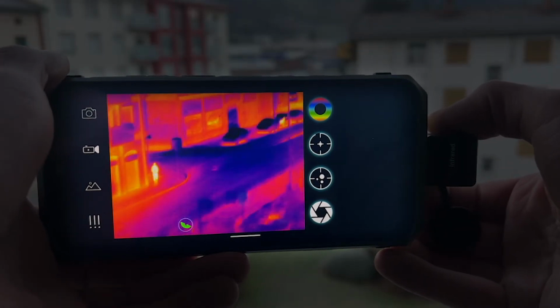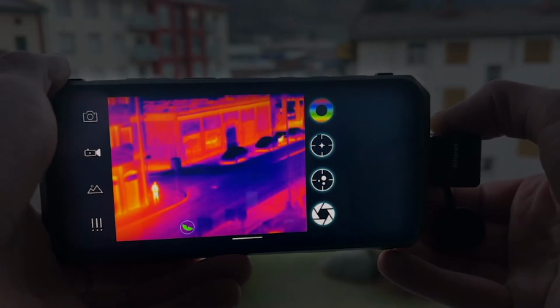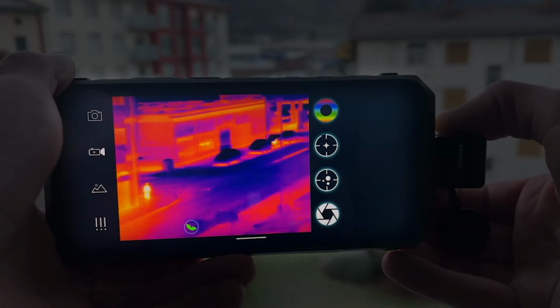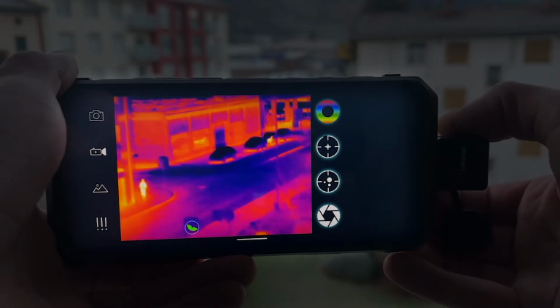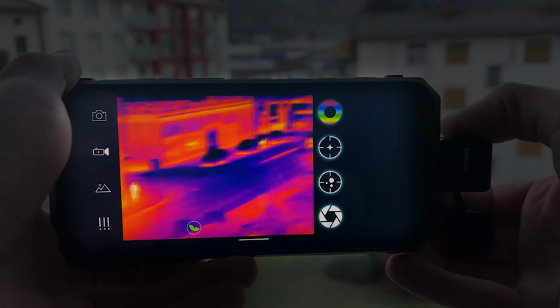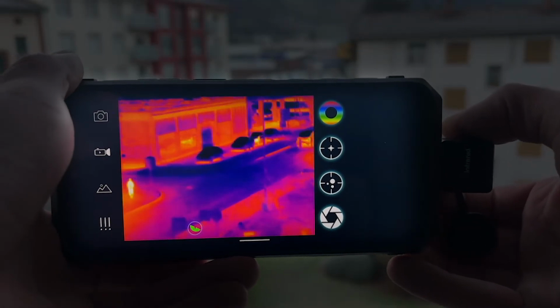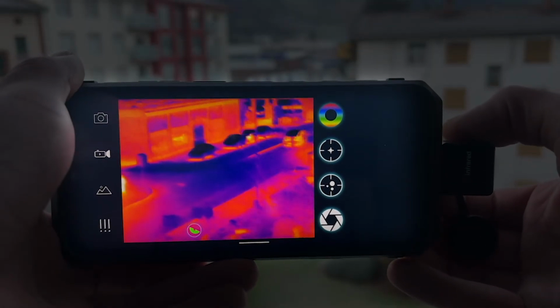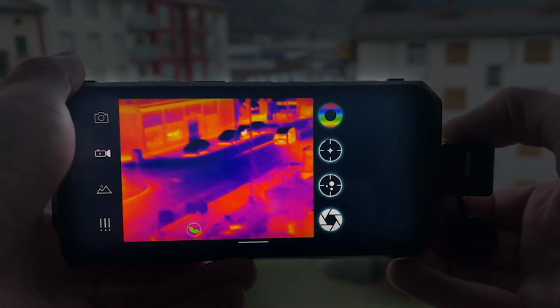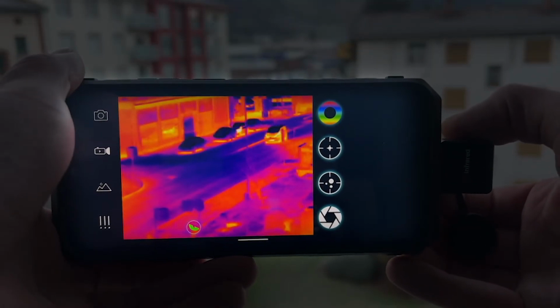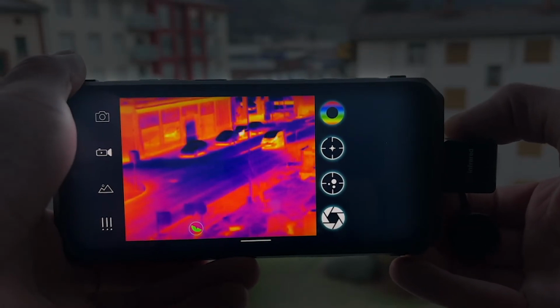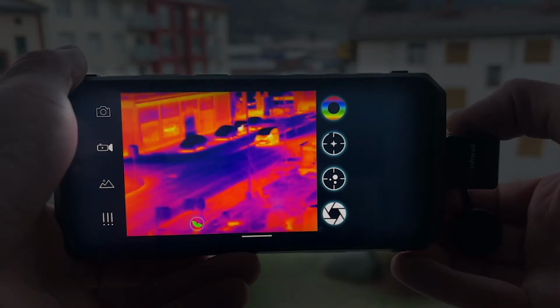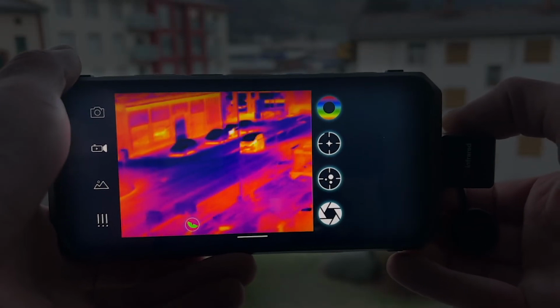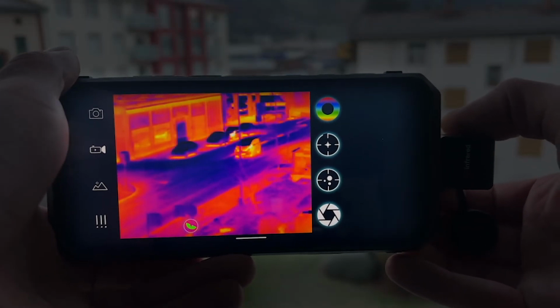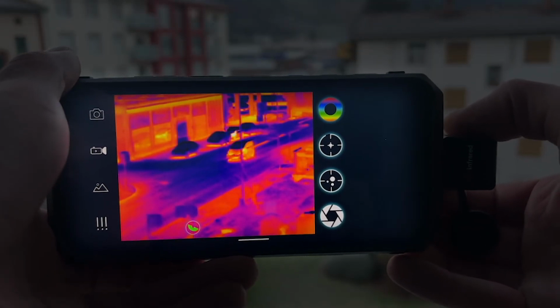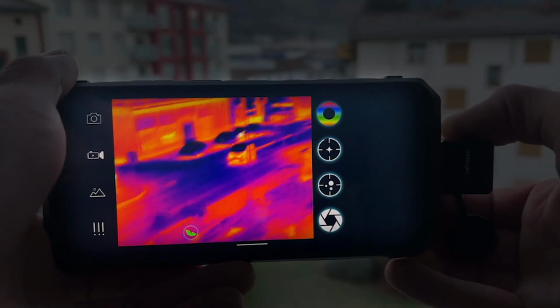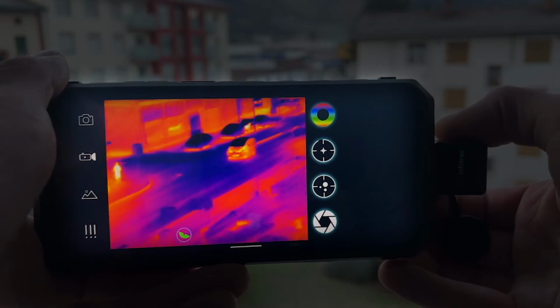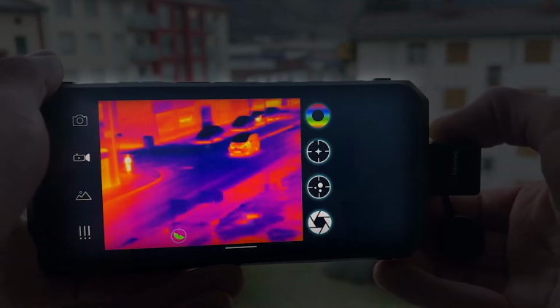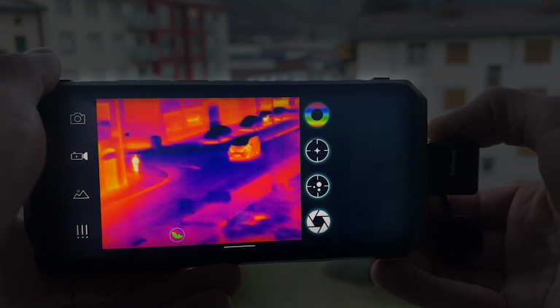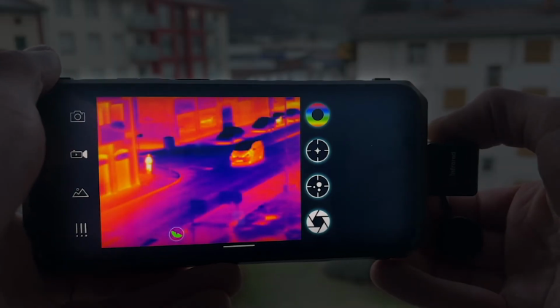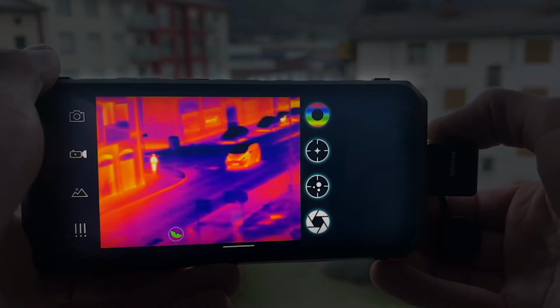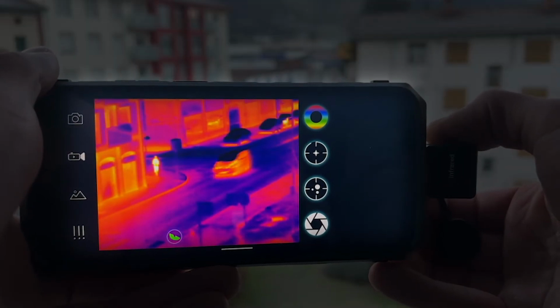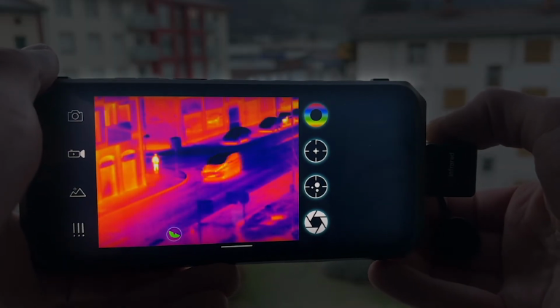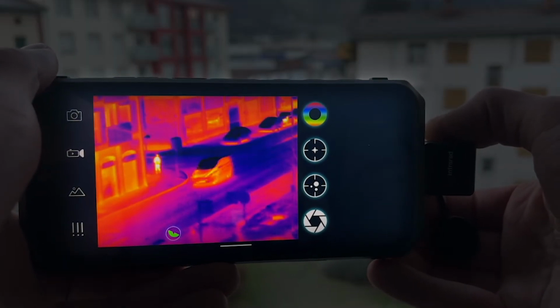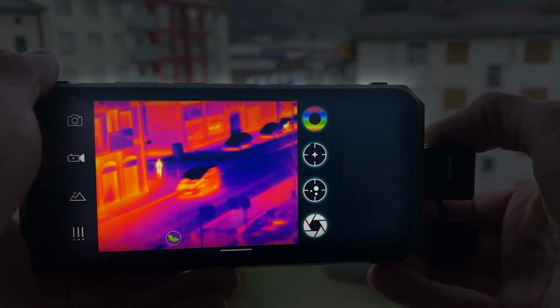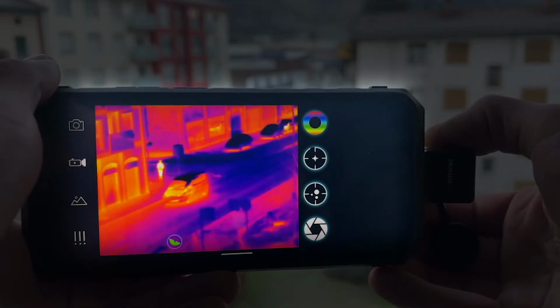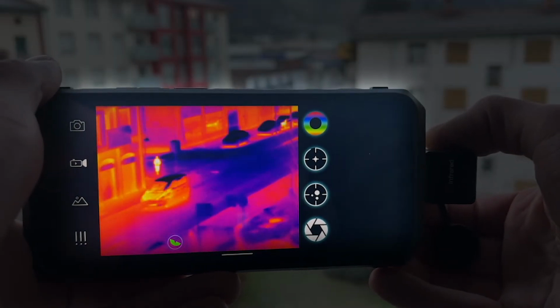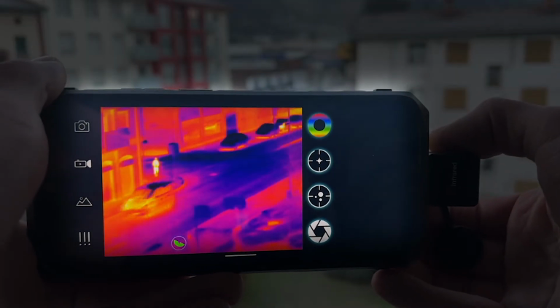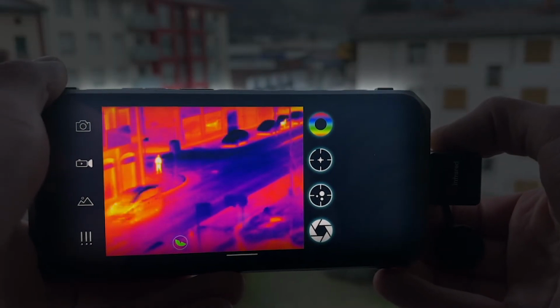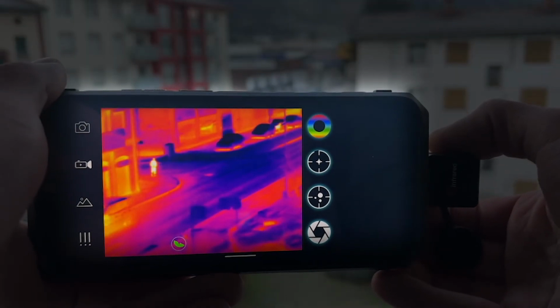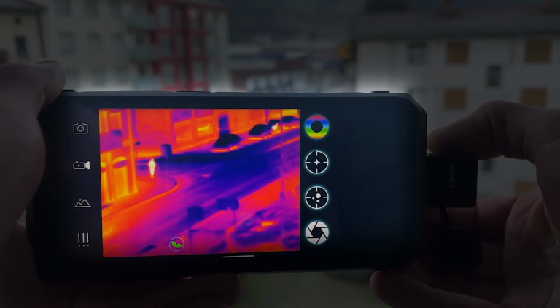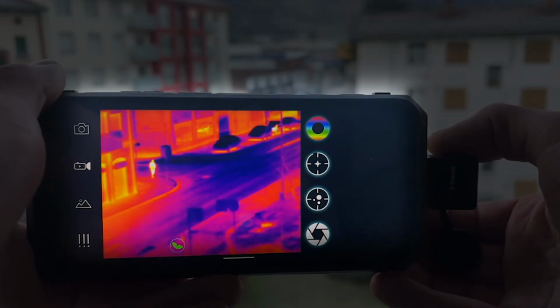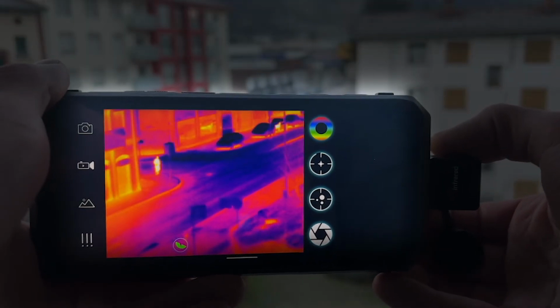As the evening approaches, it's time to get outside and search for some wildlife and show more of the camera's capabilities.